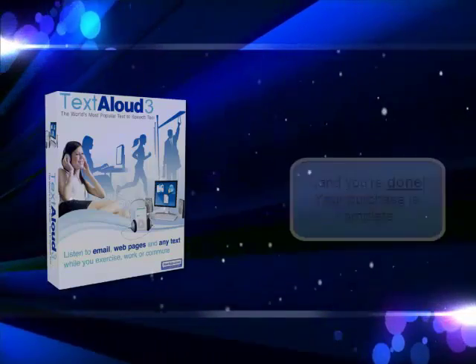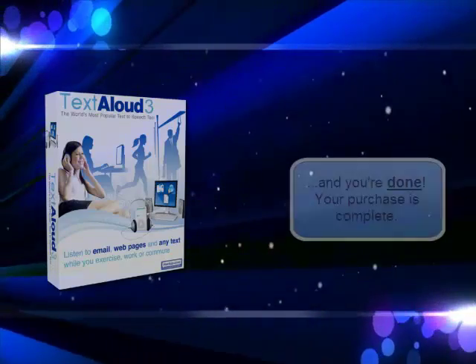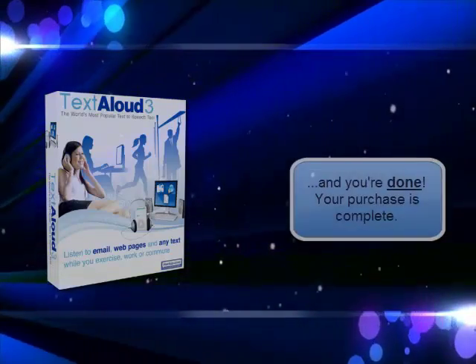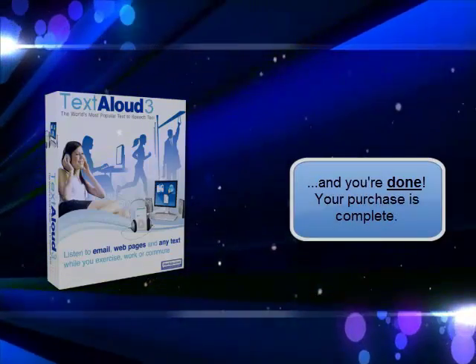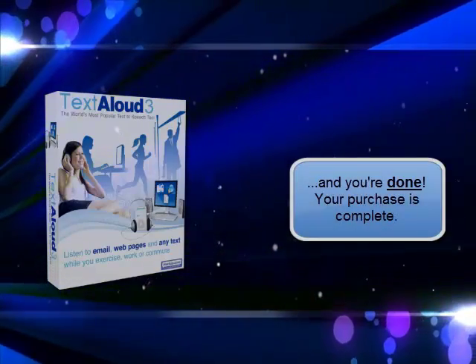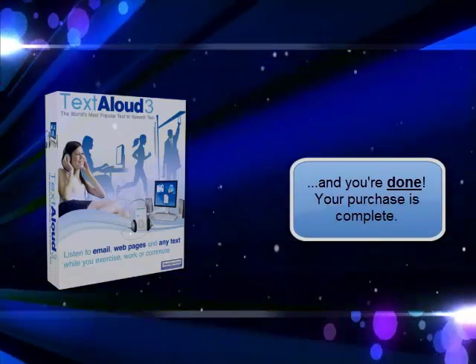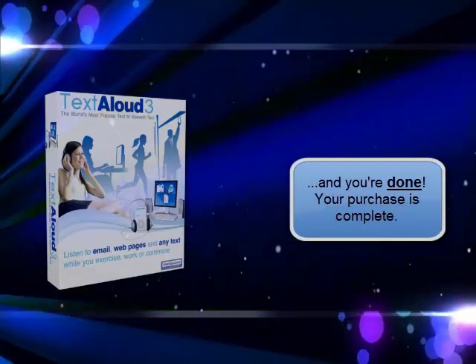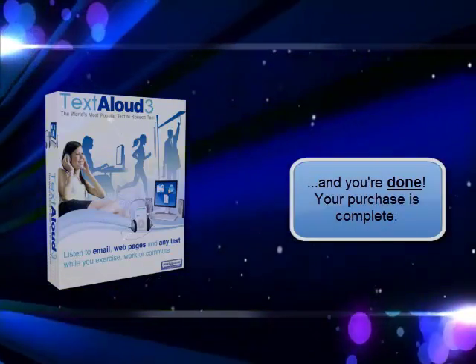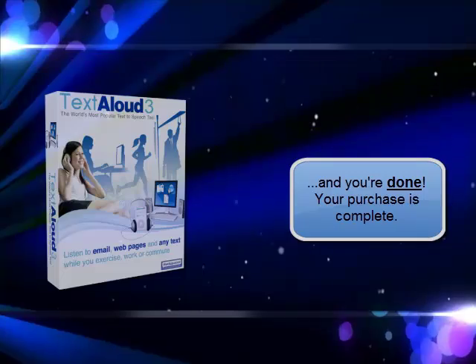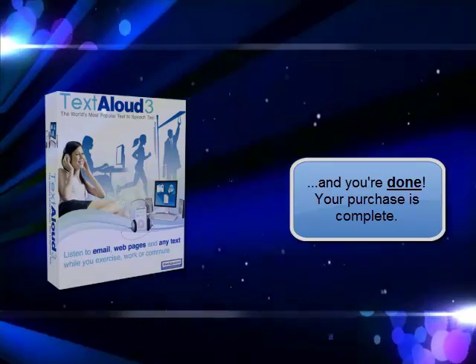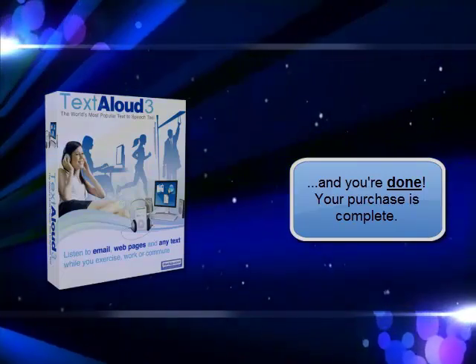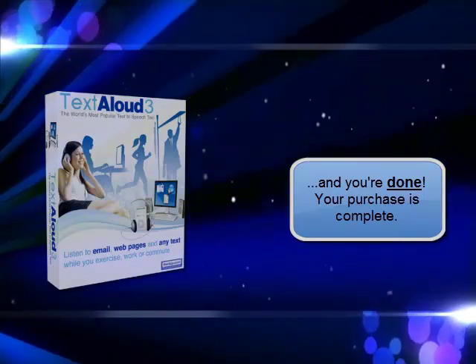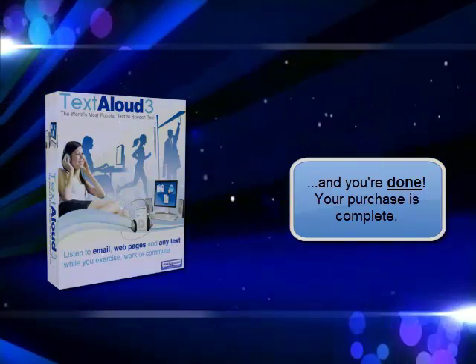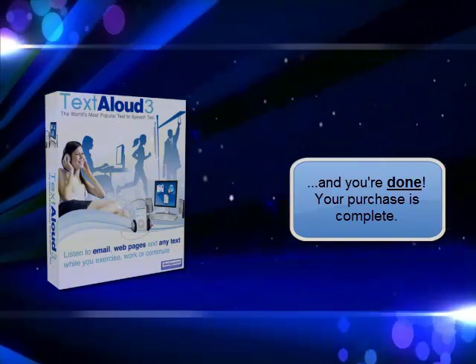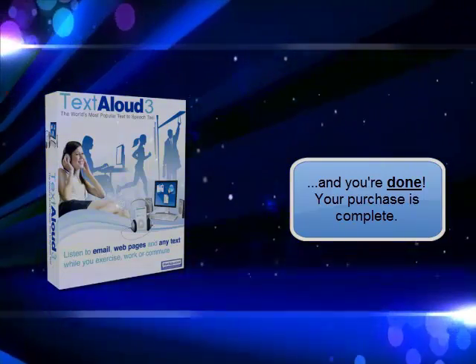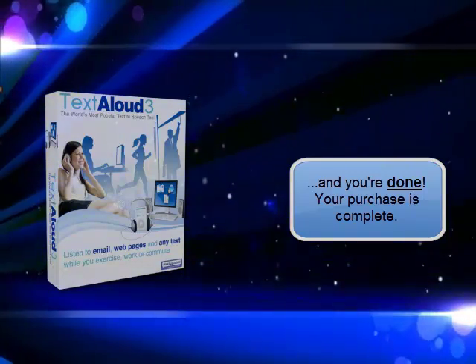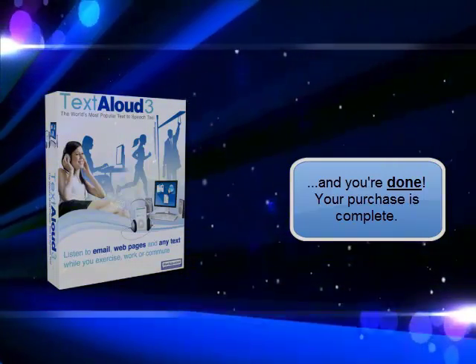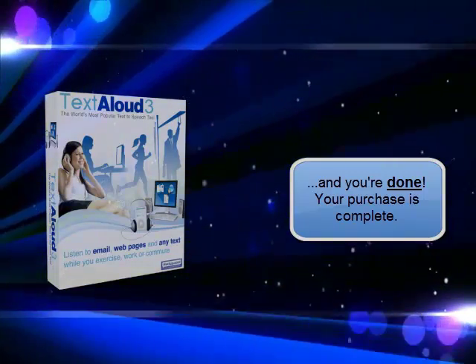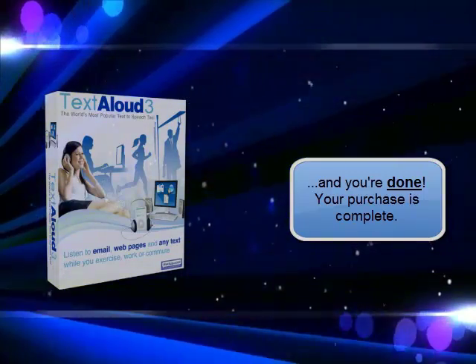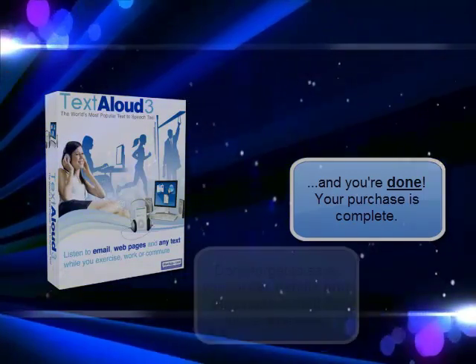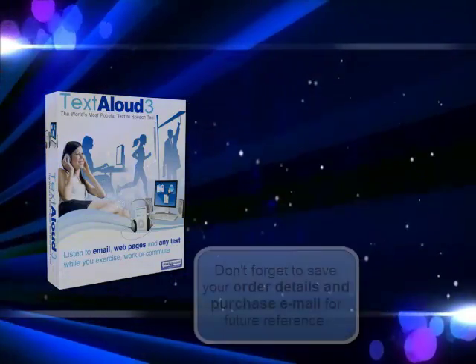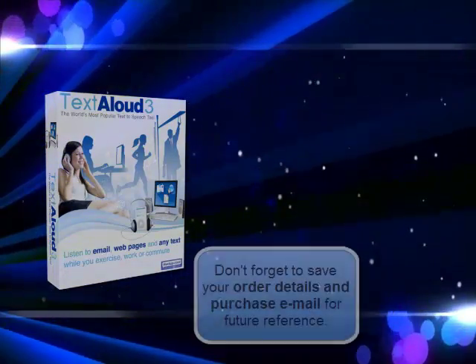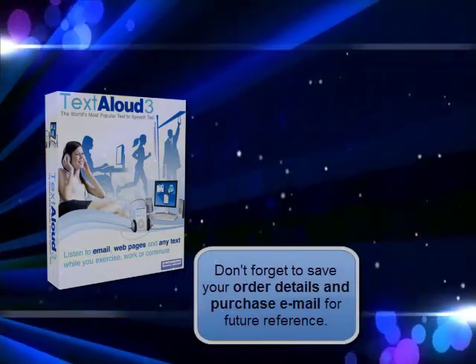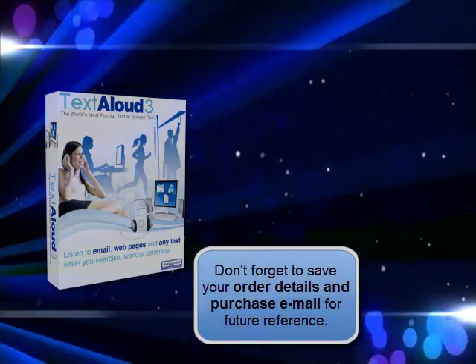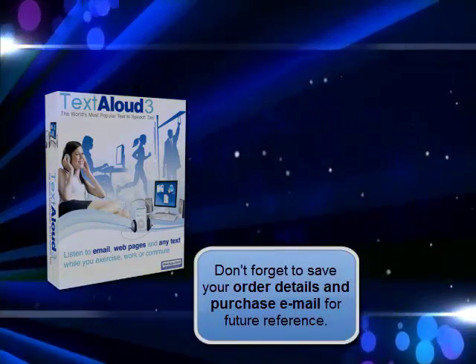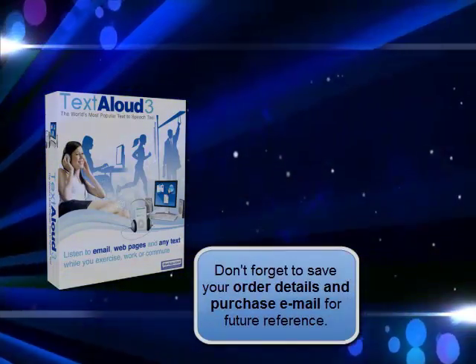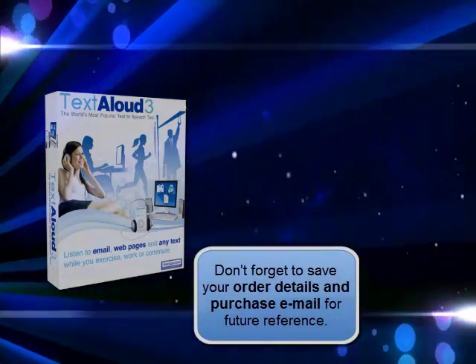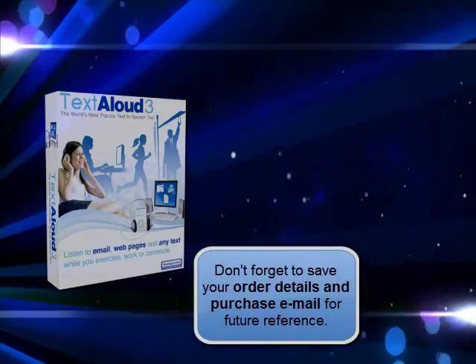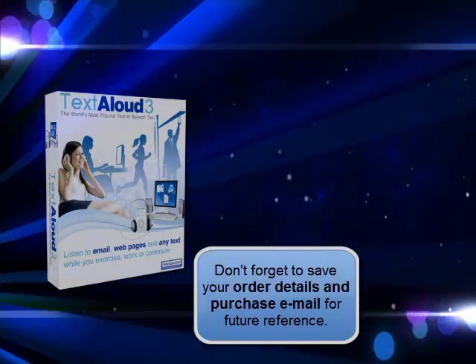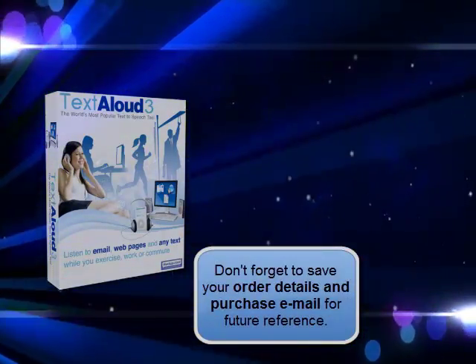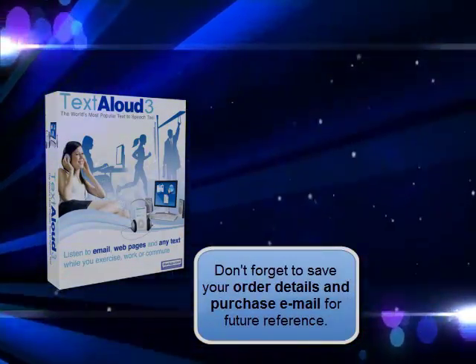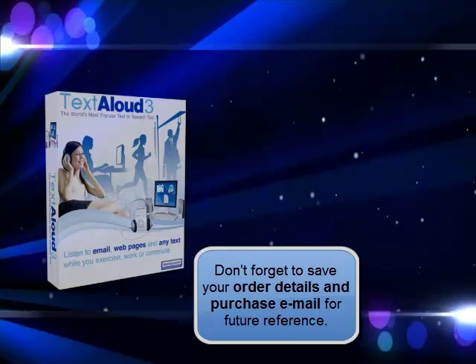The registration code for TextAloud is always sent by email, so be sure to save that email as it will be needed during your installation process.